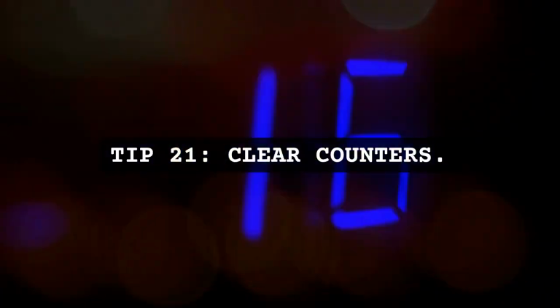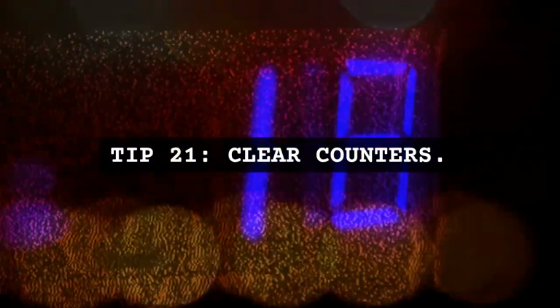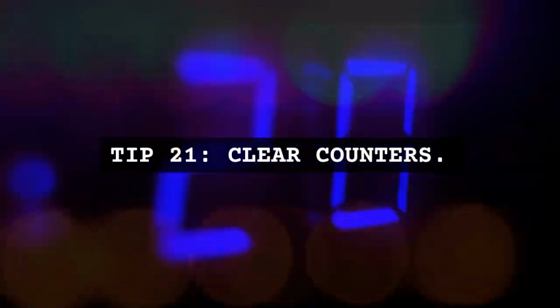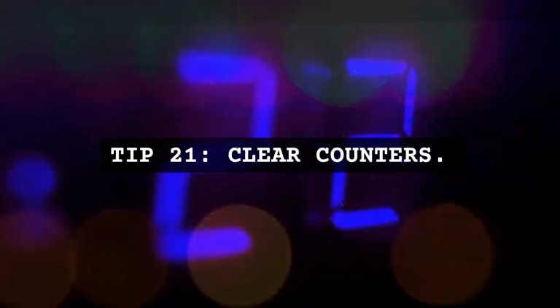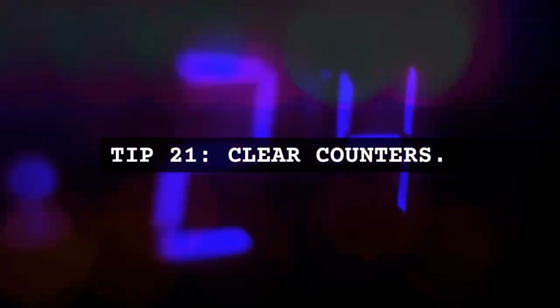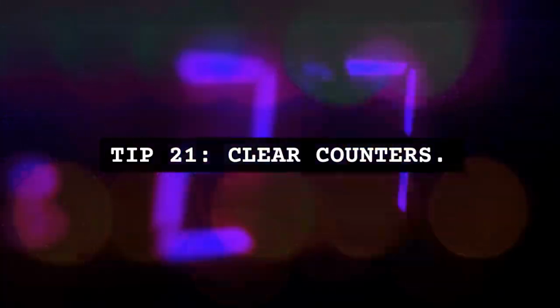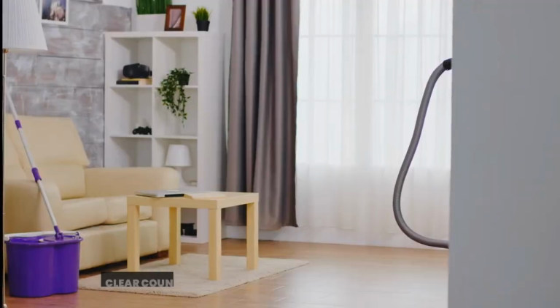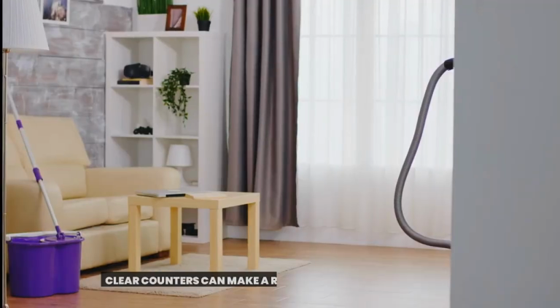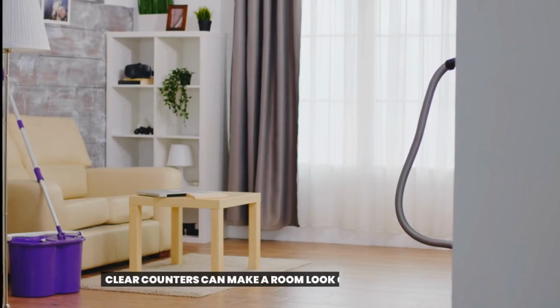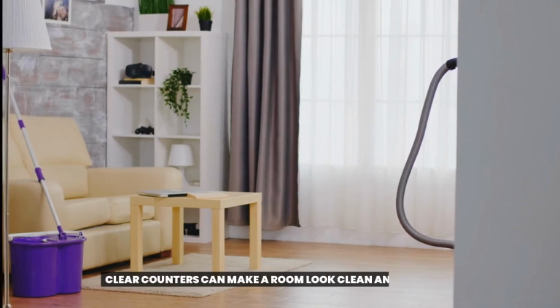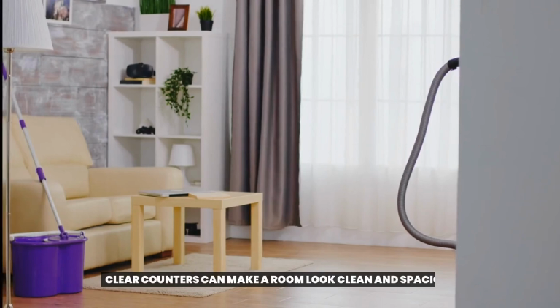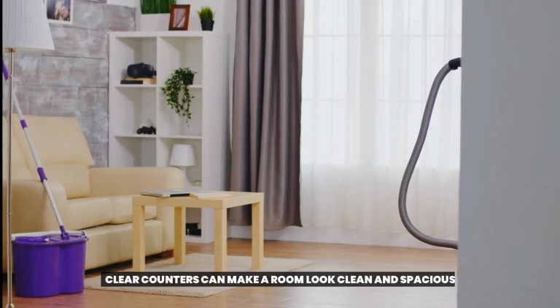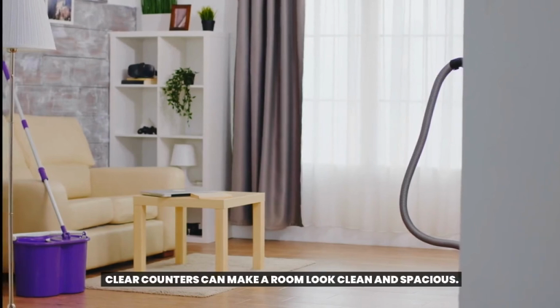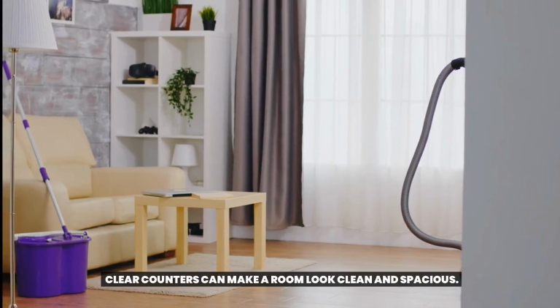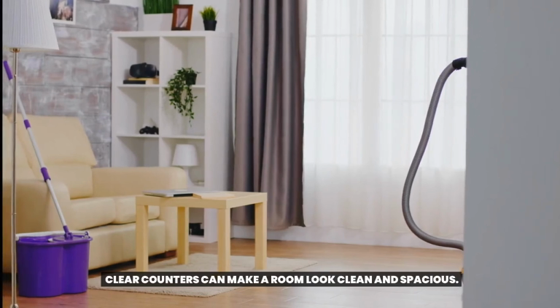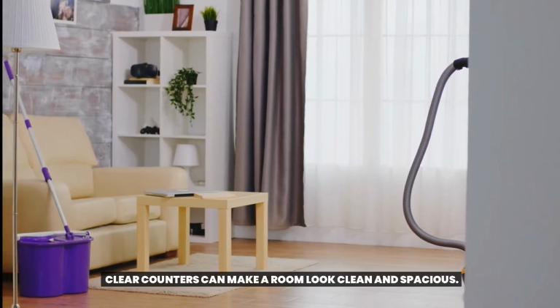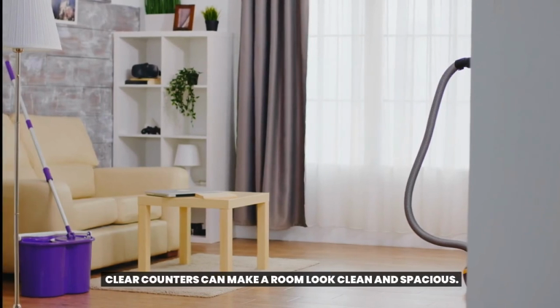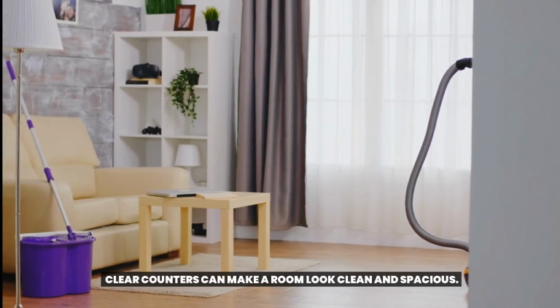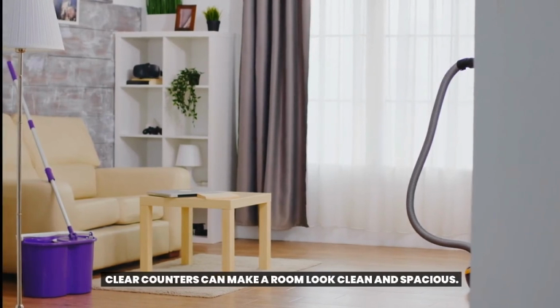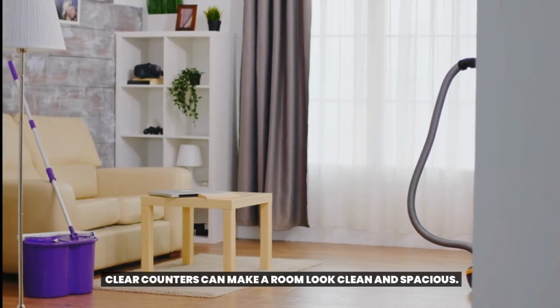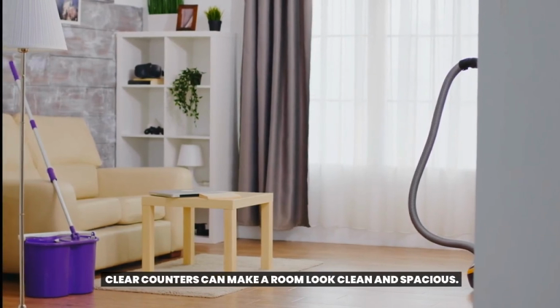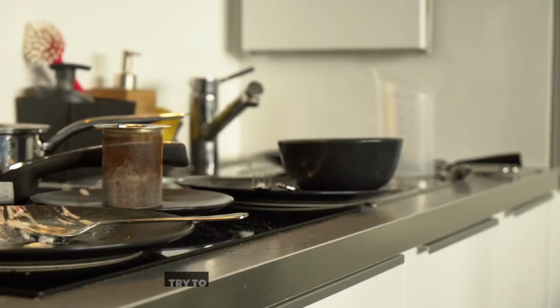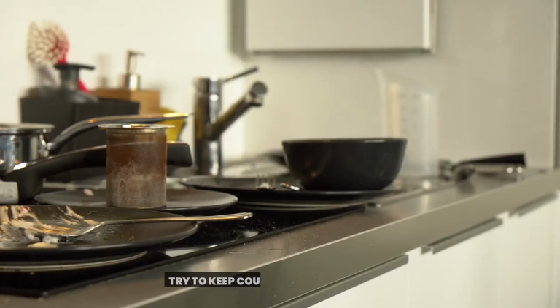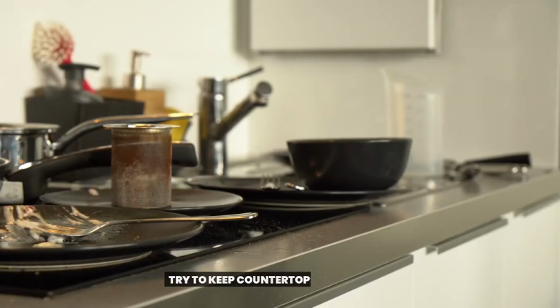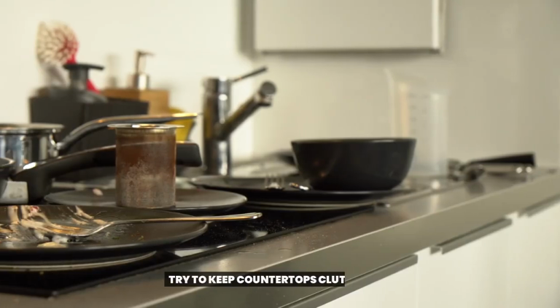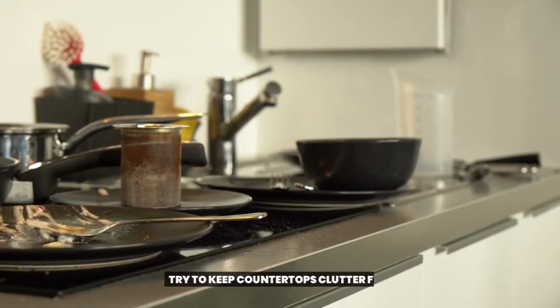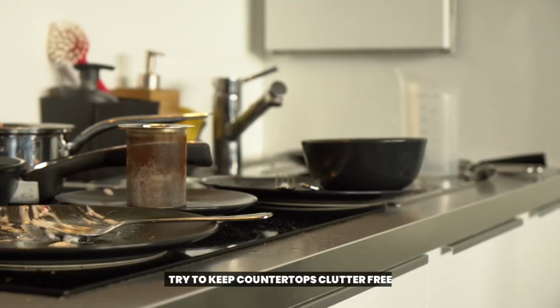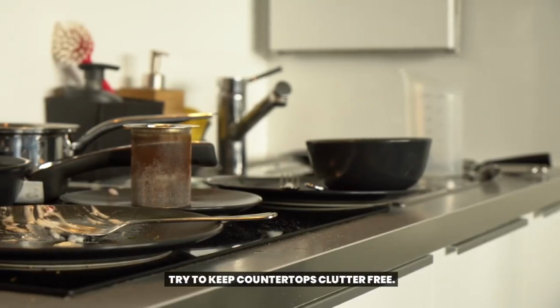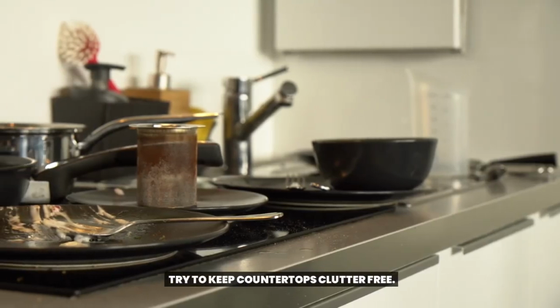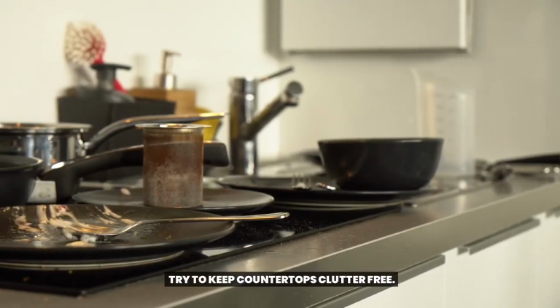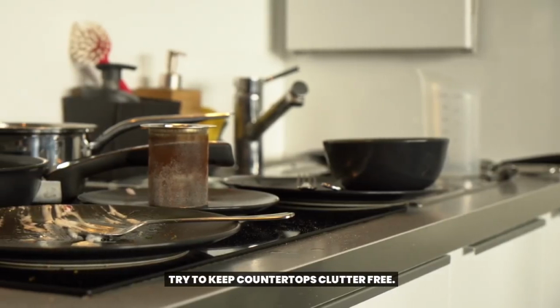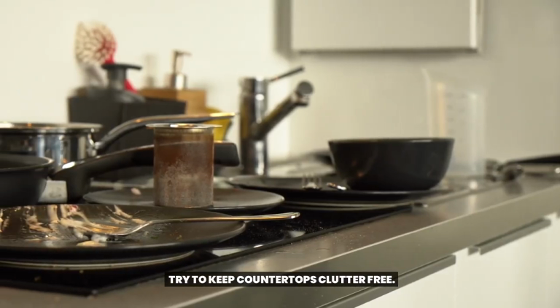Tip 21: Clear counters. Clear counters can make a room look clean and spacious. Try to keep countertops clutter-free.